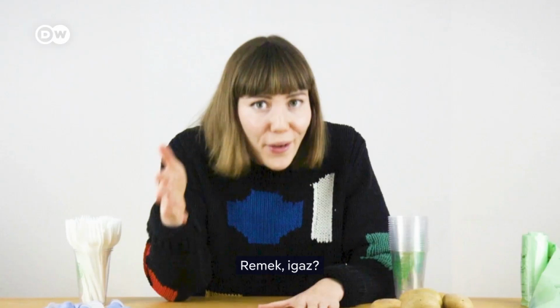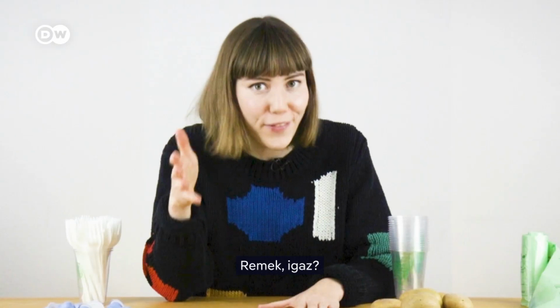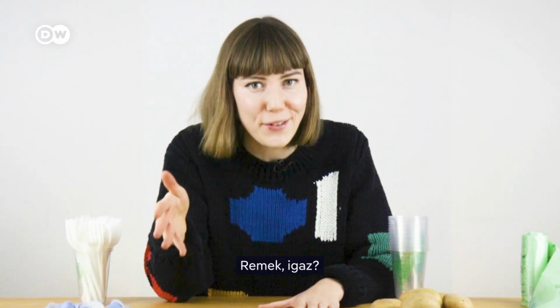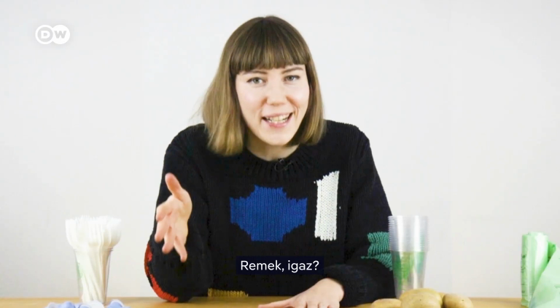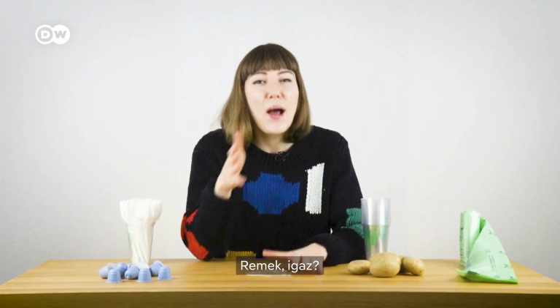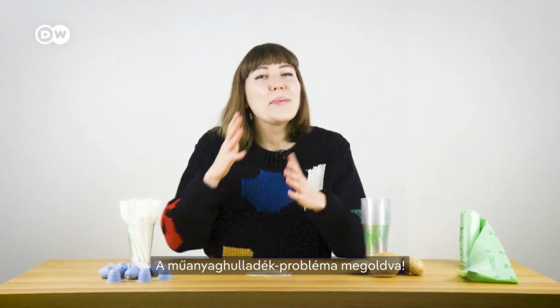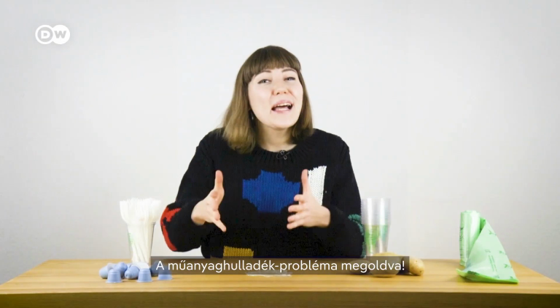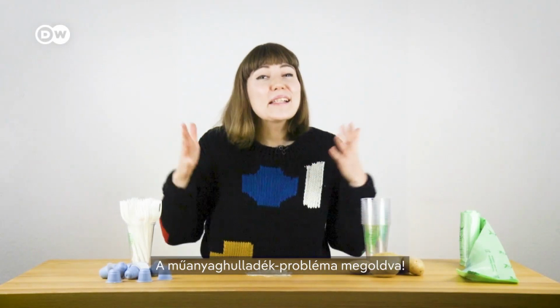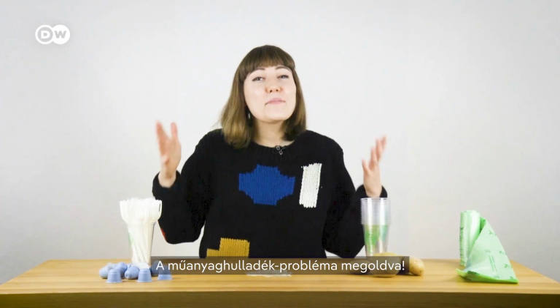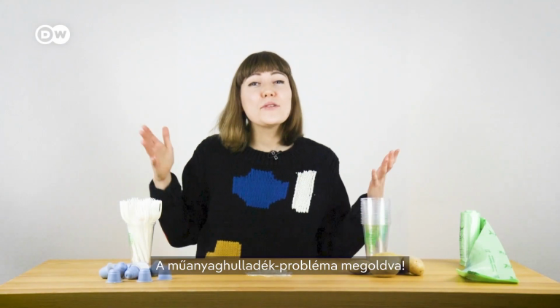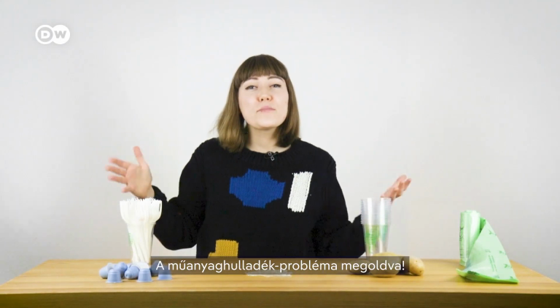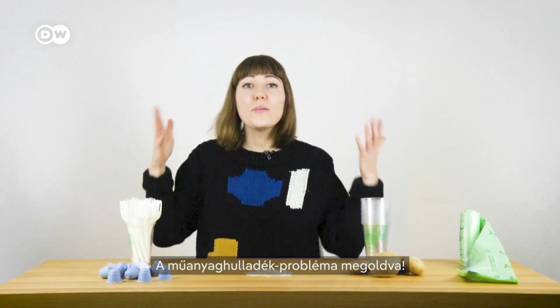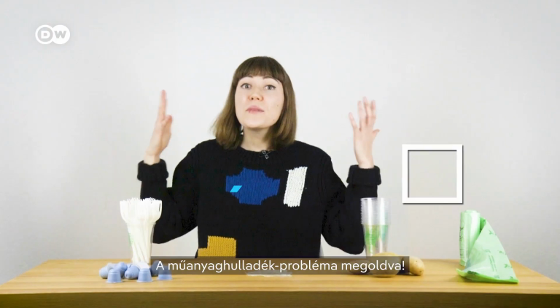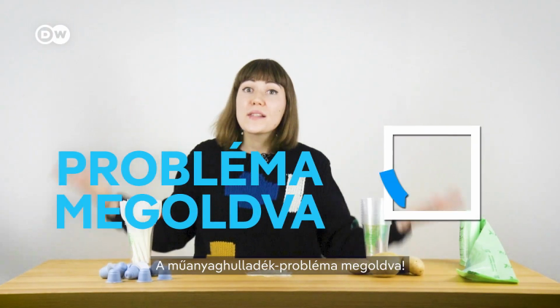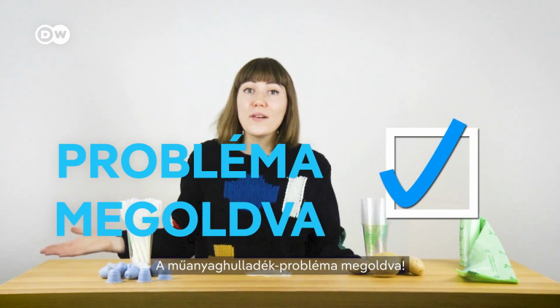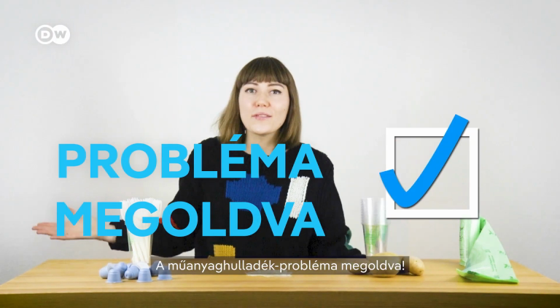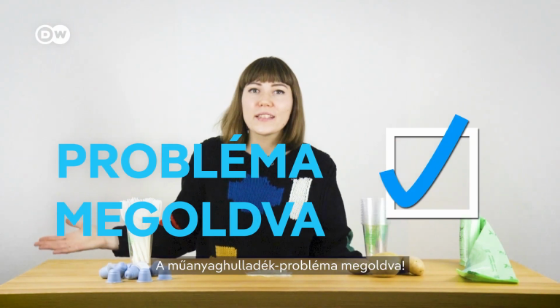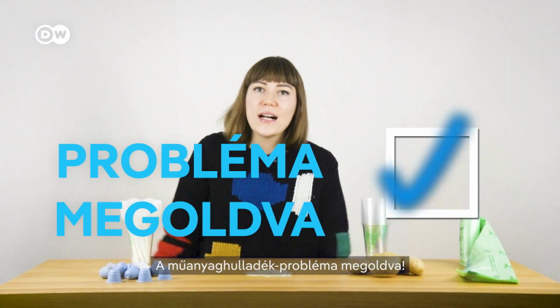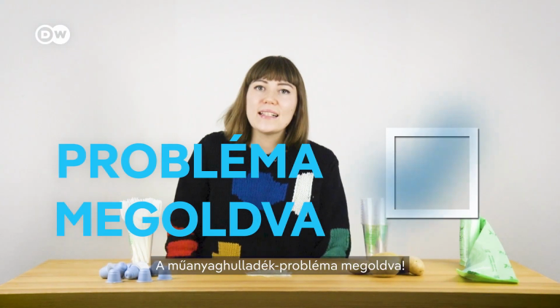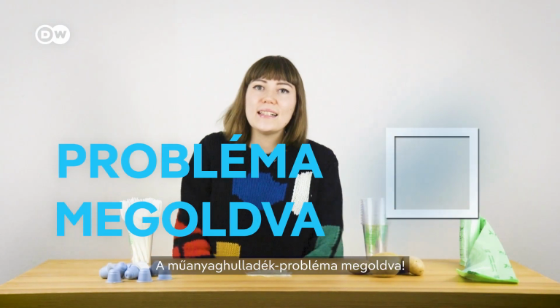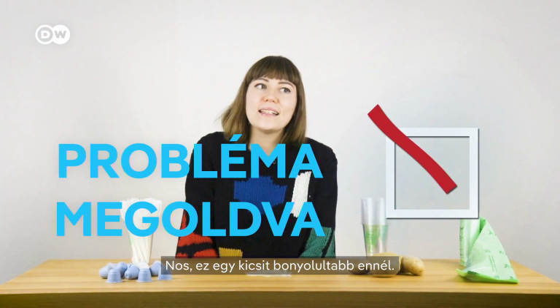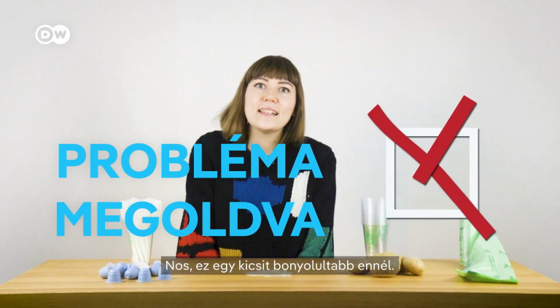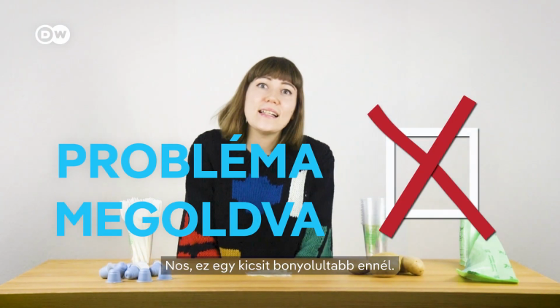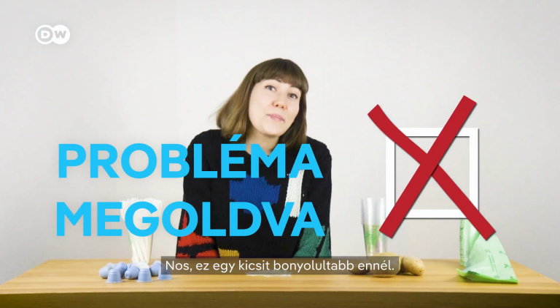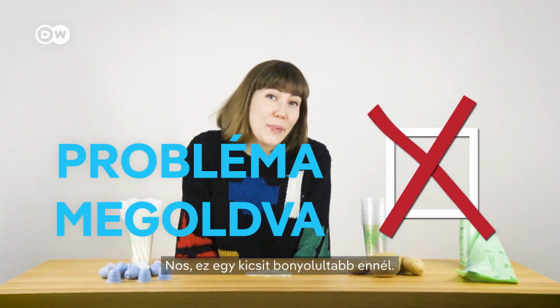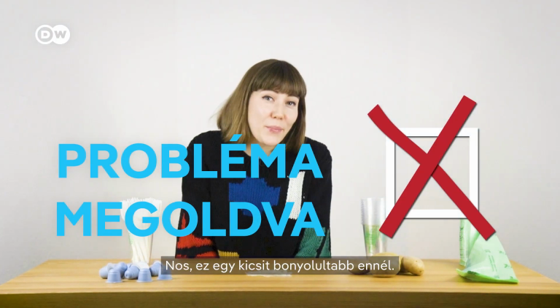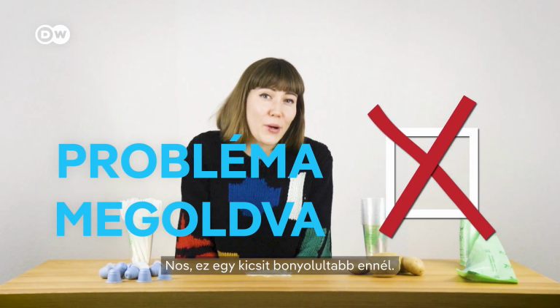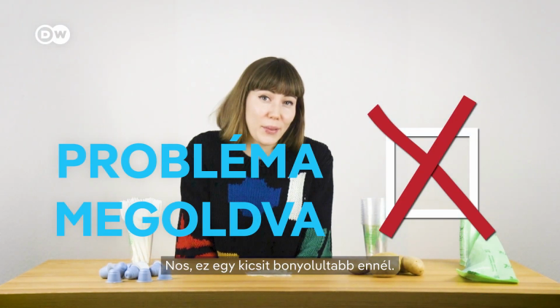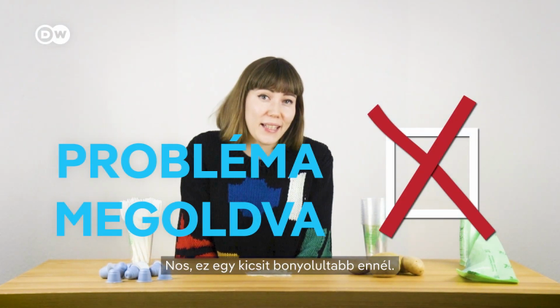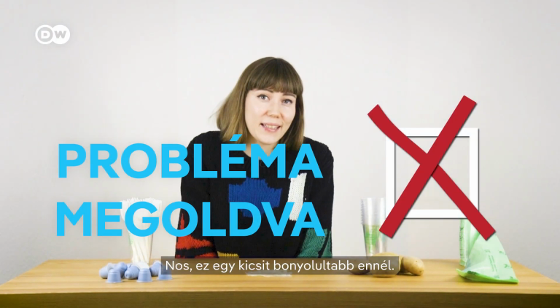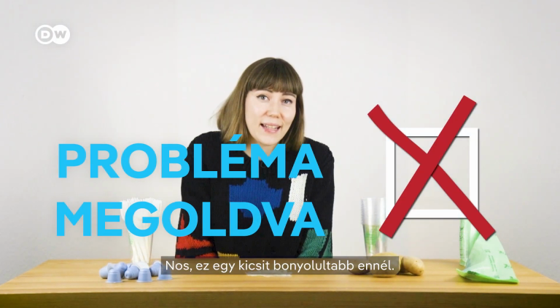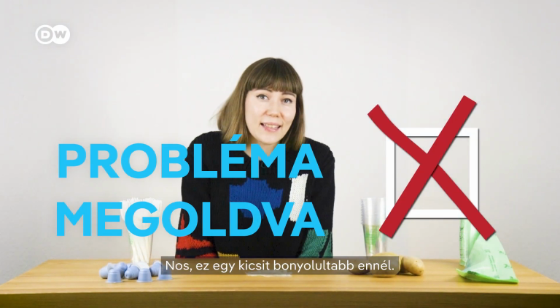Perfect, right? Plastic pollution problem solved. Well, it's a bit more complicated than that.